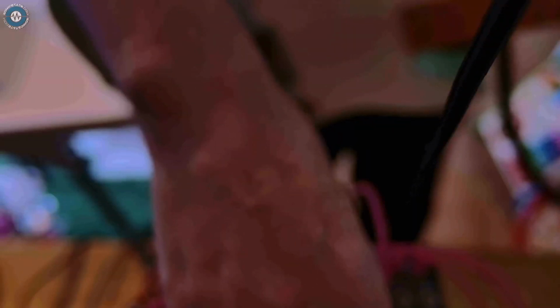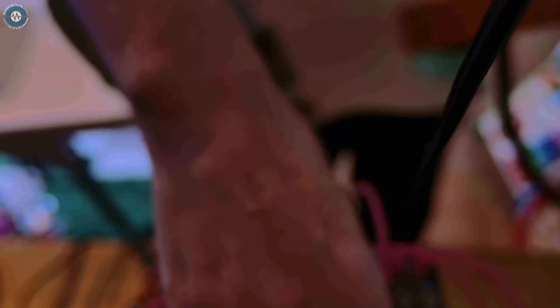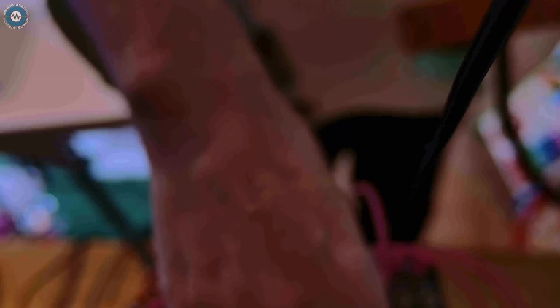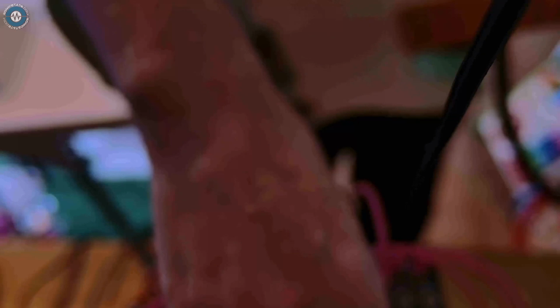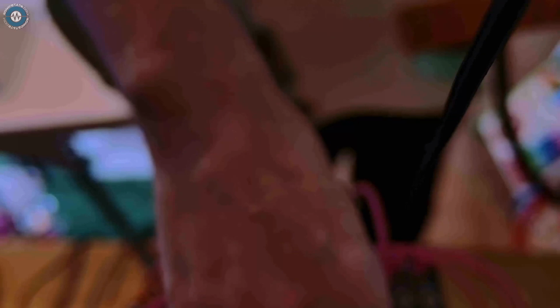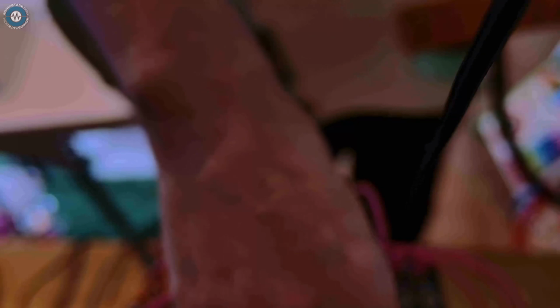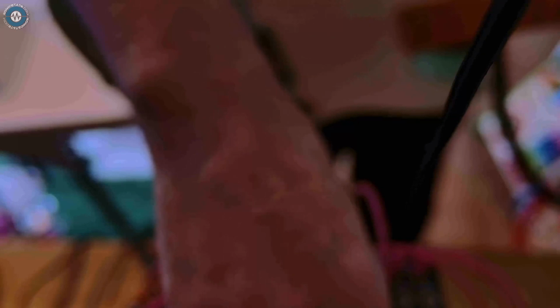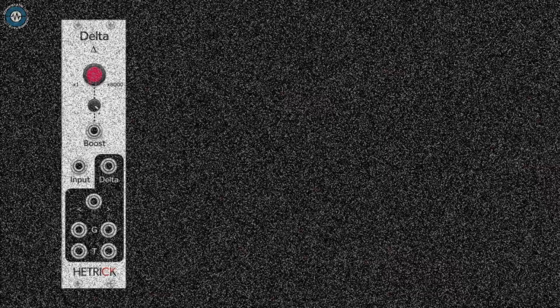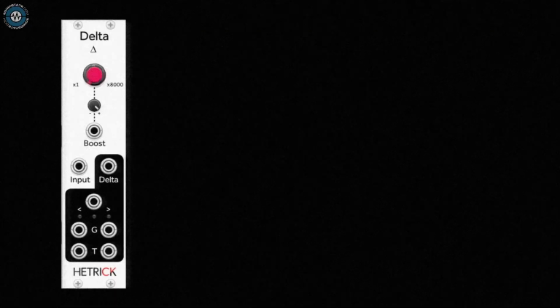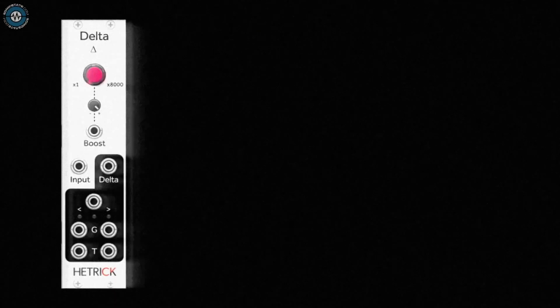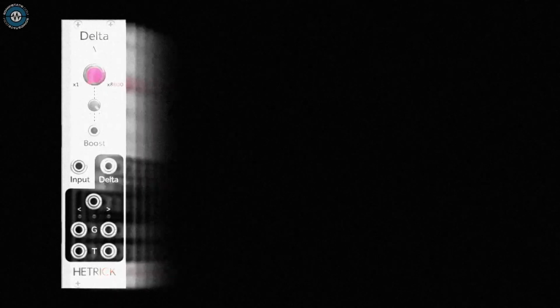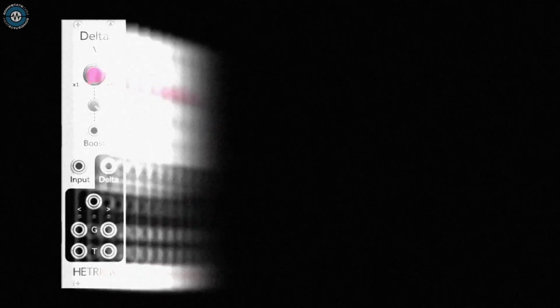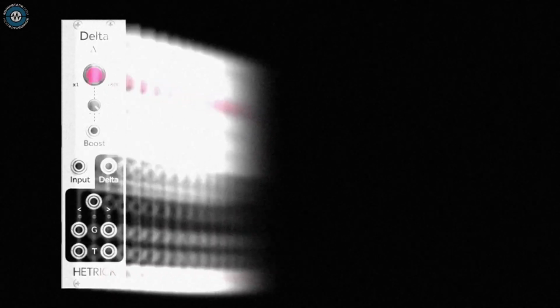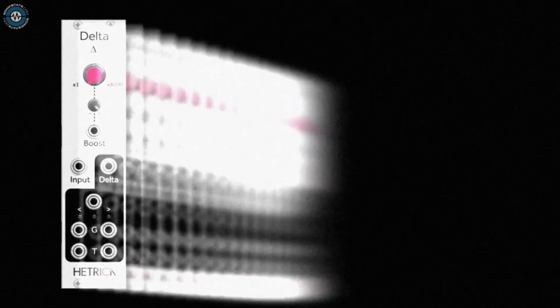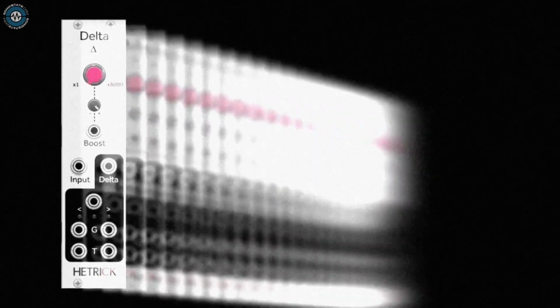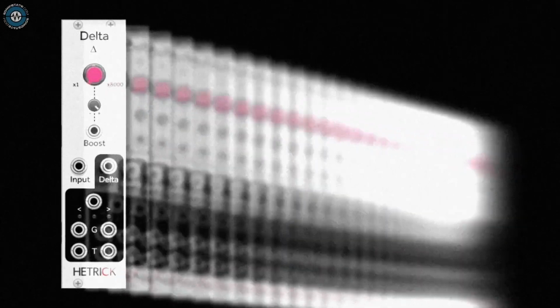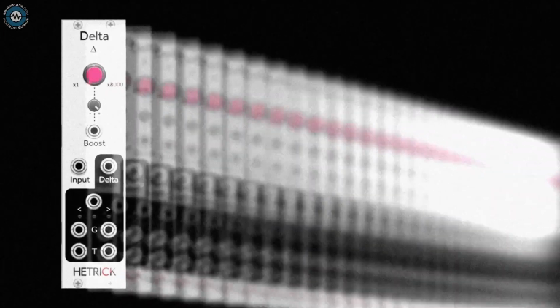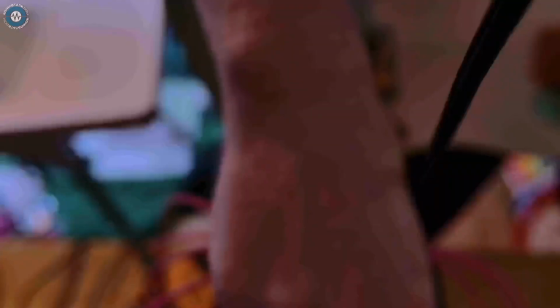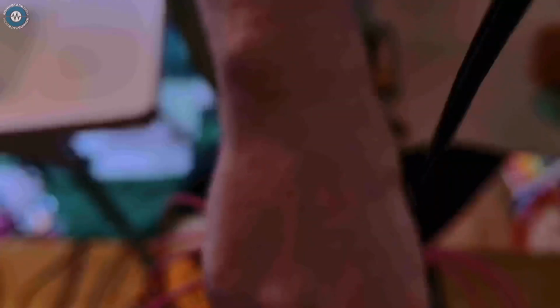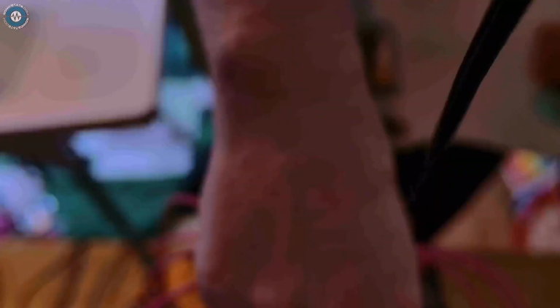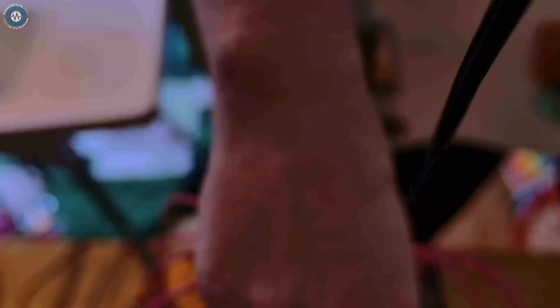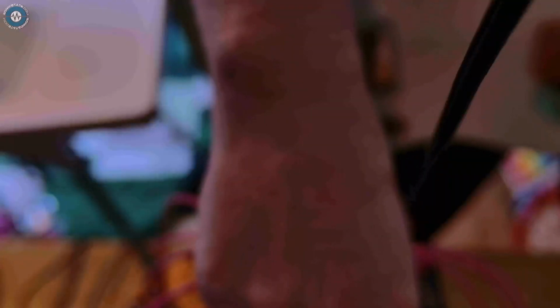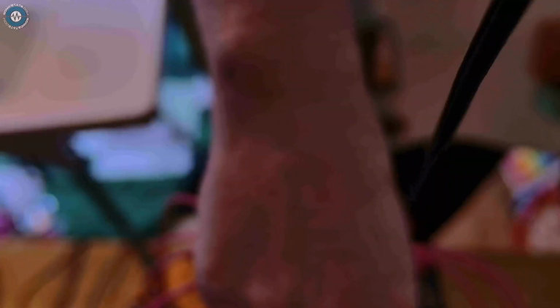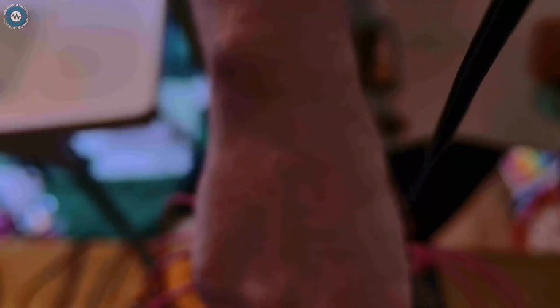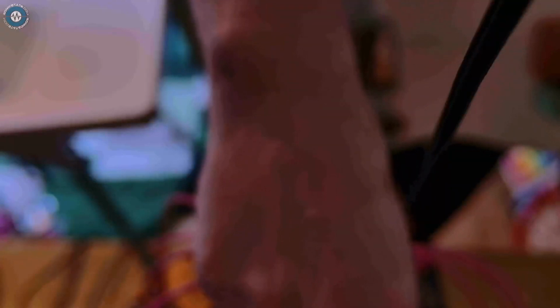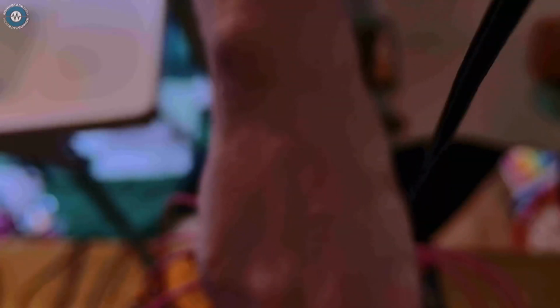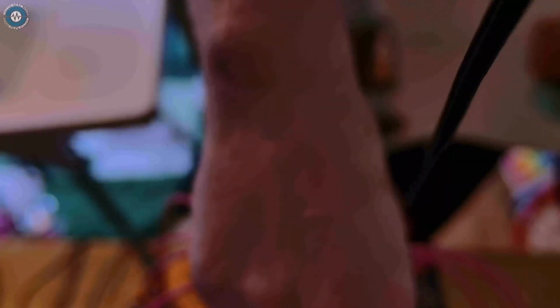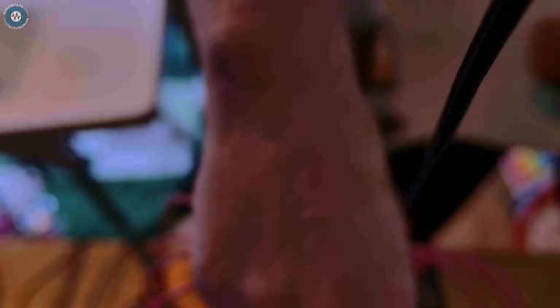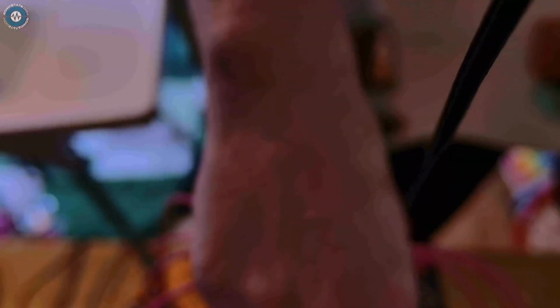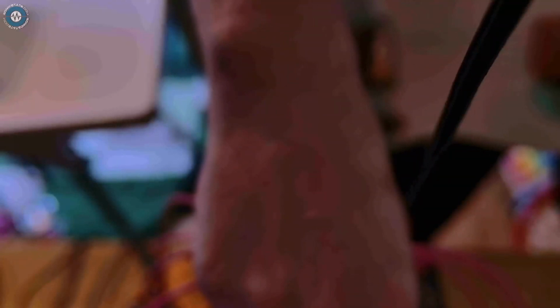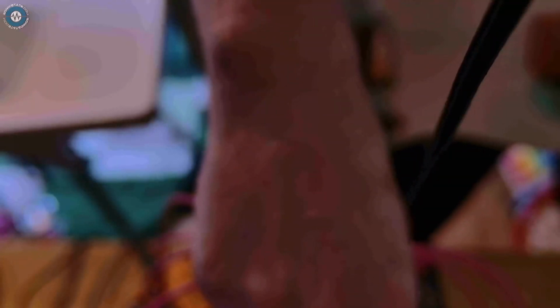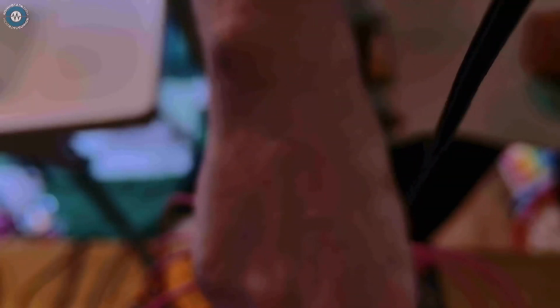I'm using a Delta module by Hetrick Audio to boost the guitar.